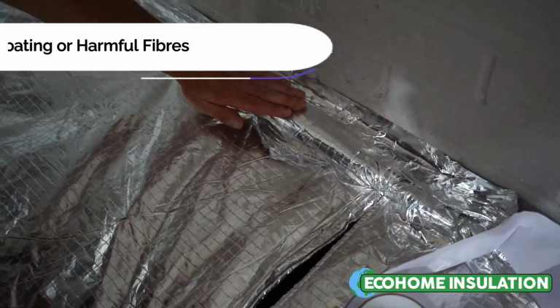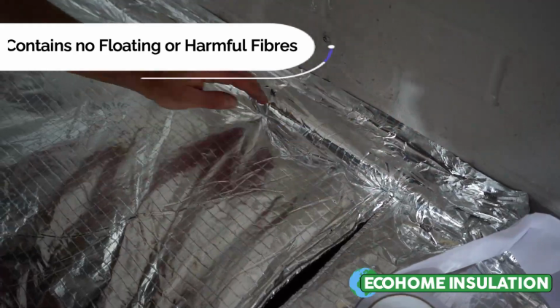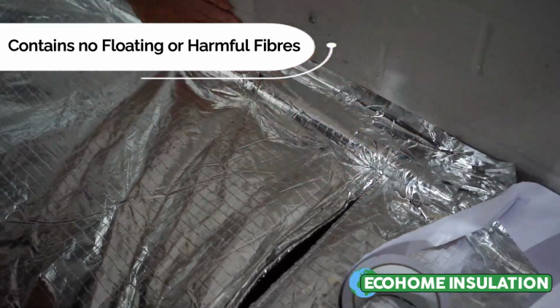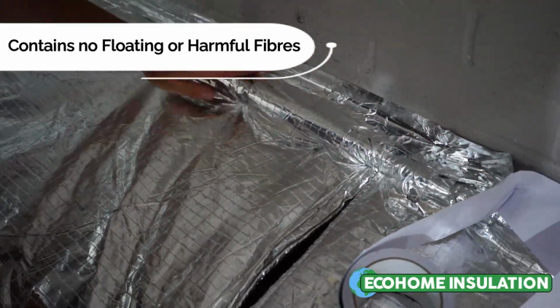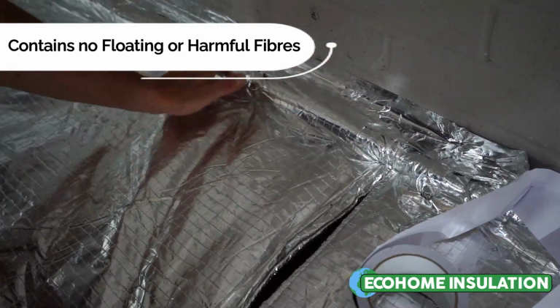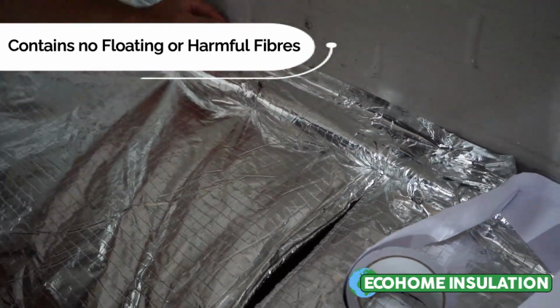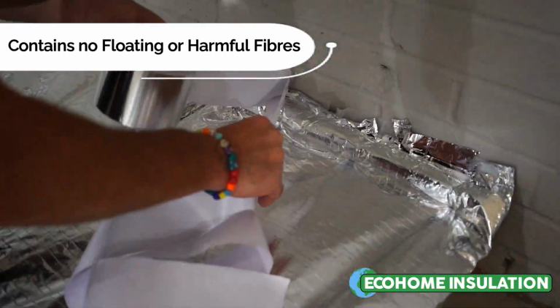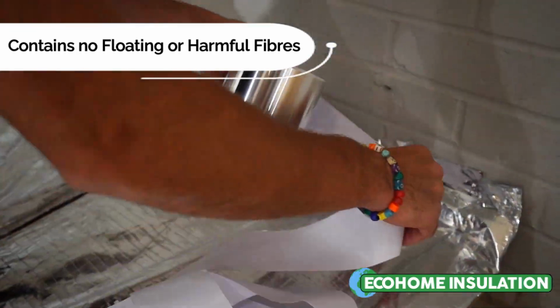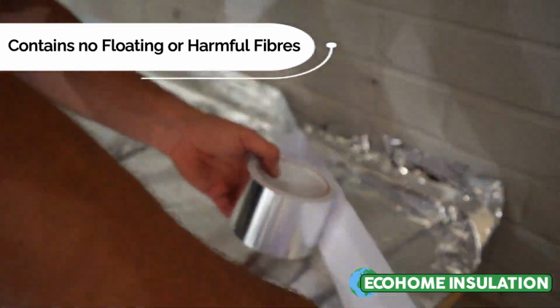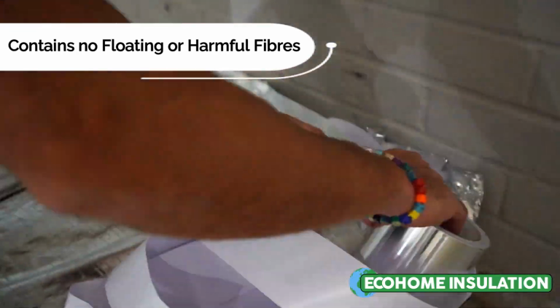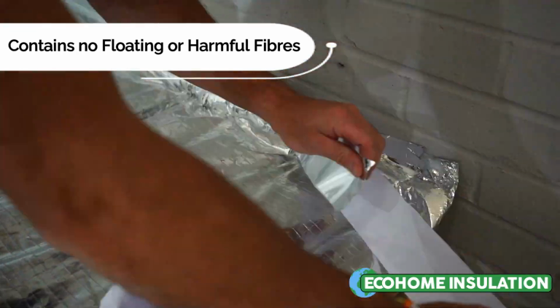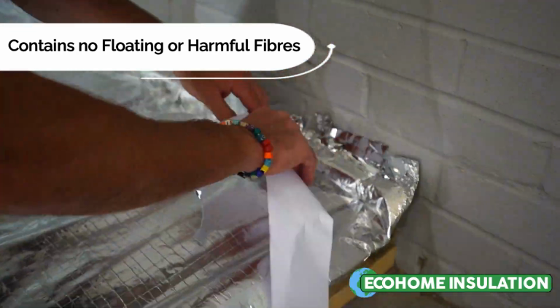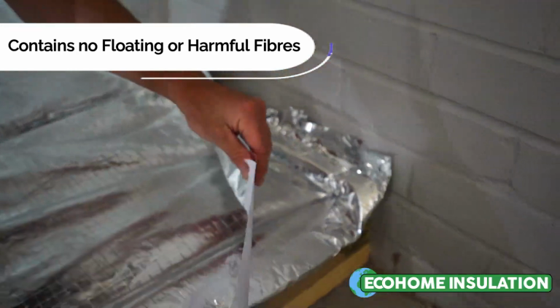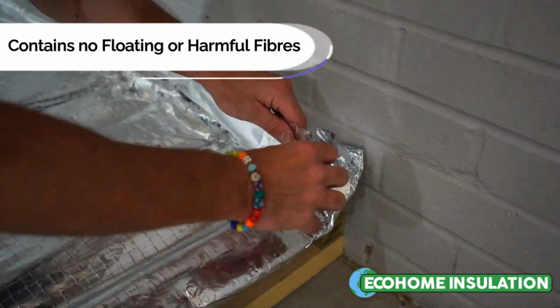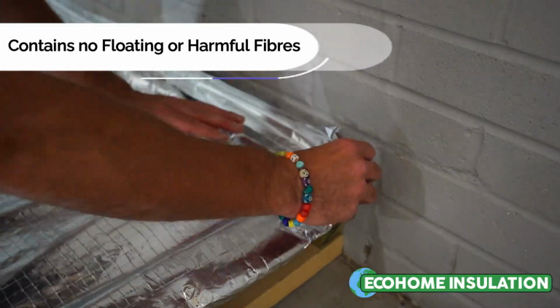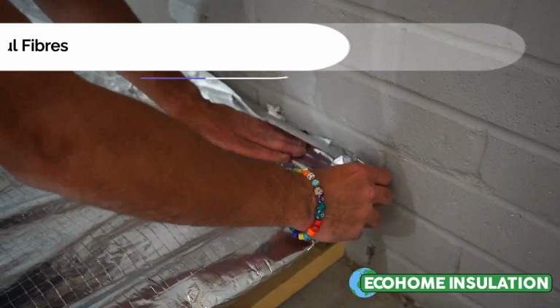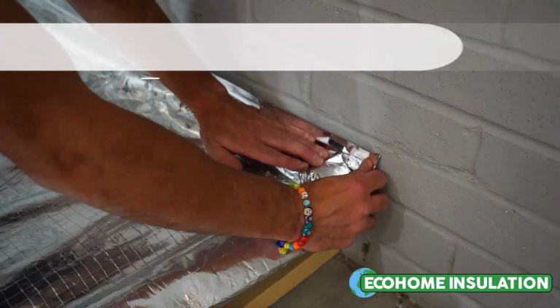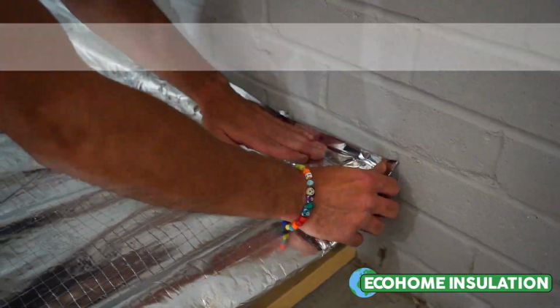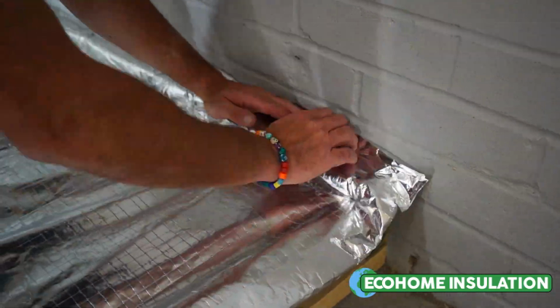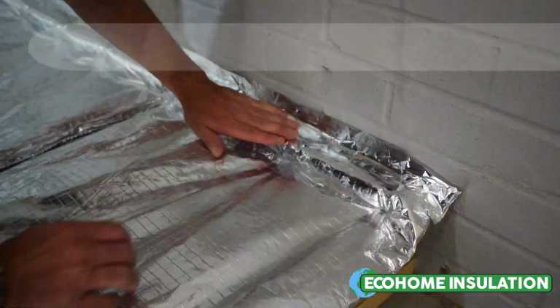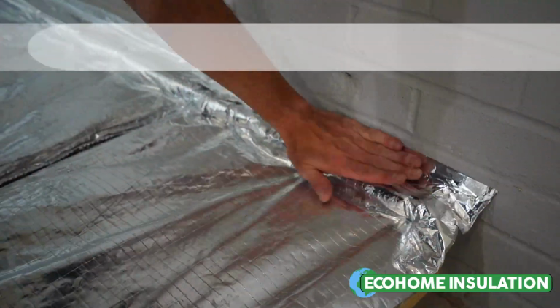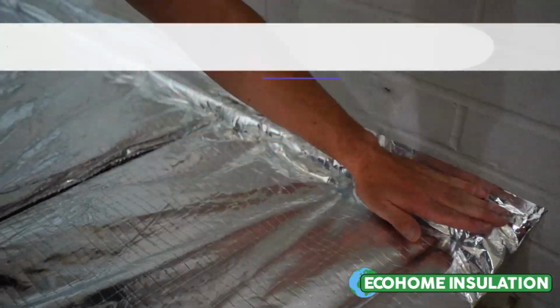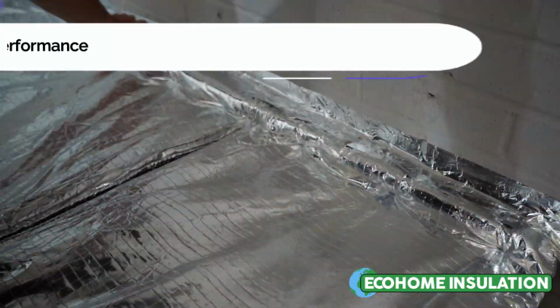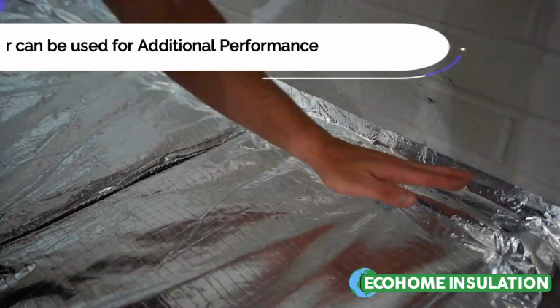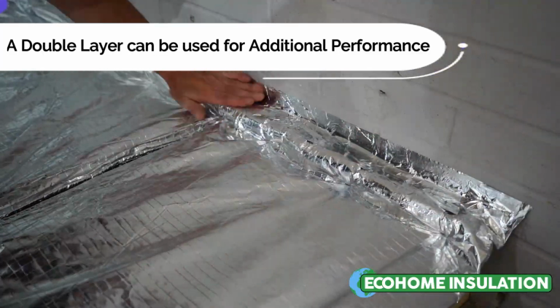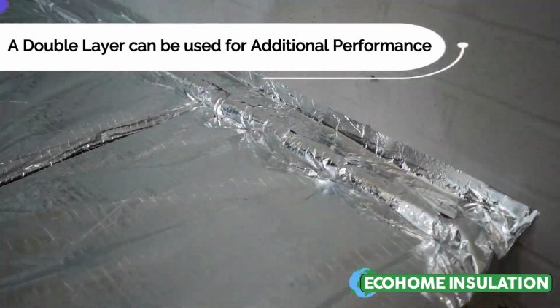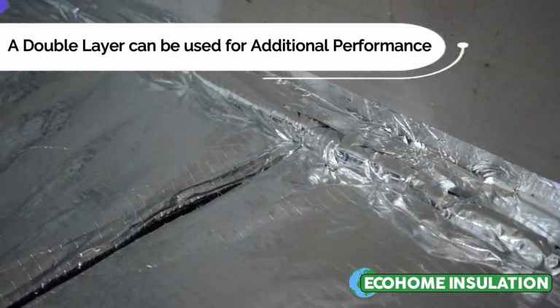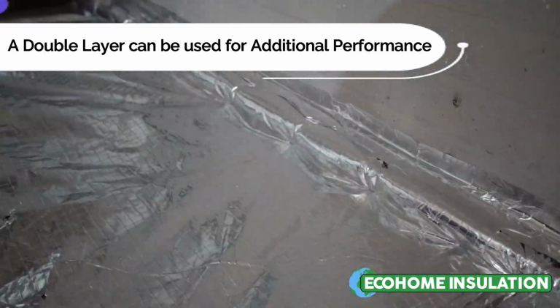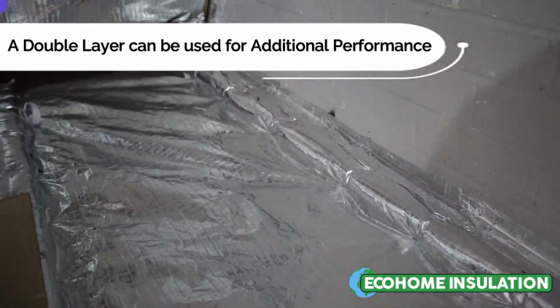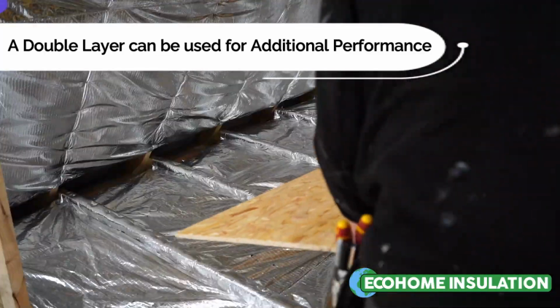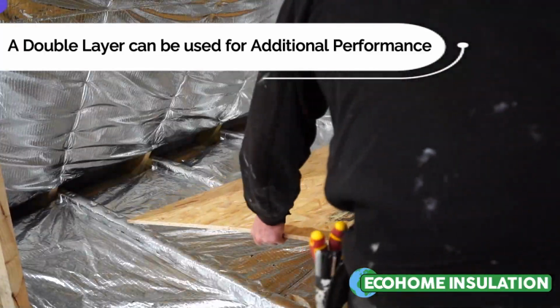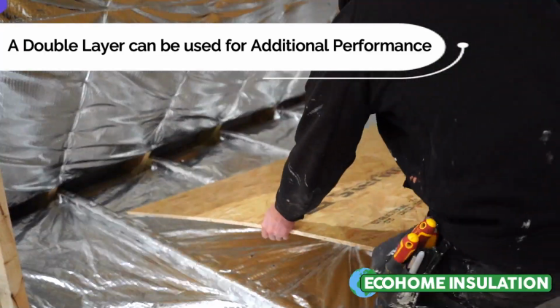Next, proceed to install your timber chipboard or loft floor boards directly over the top of the insulation.